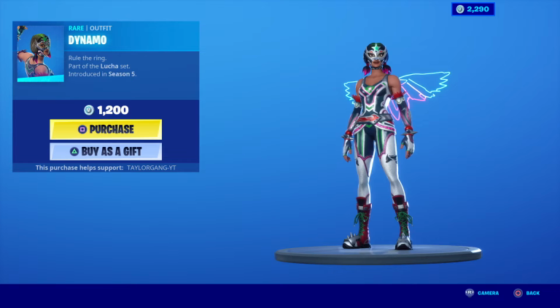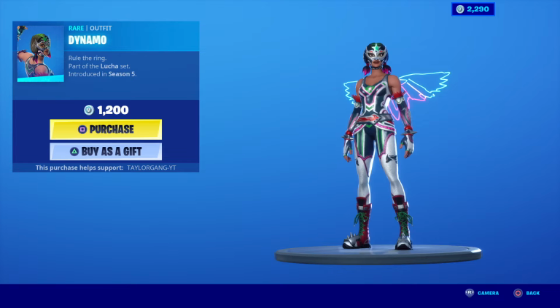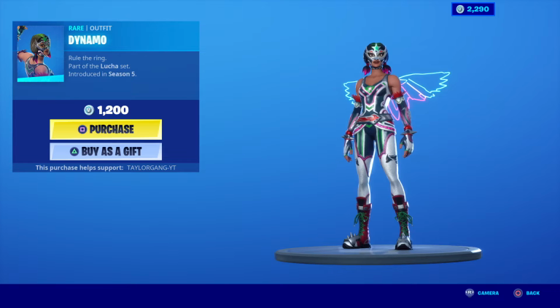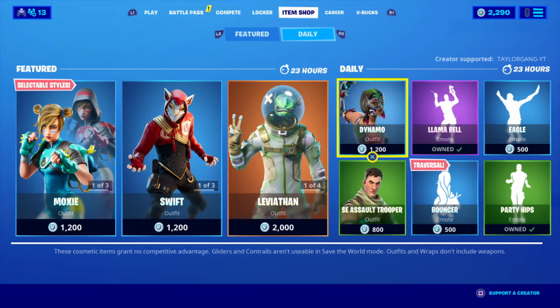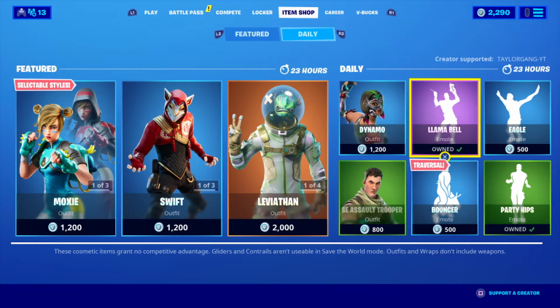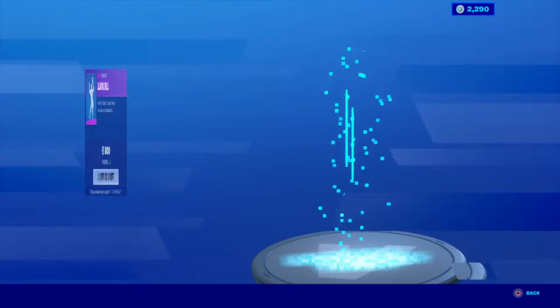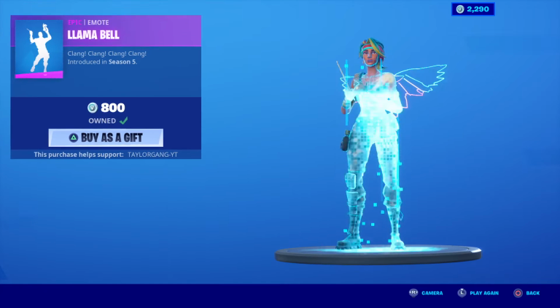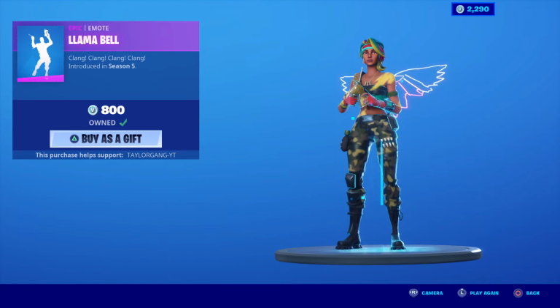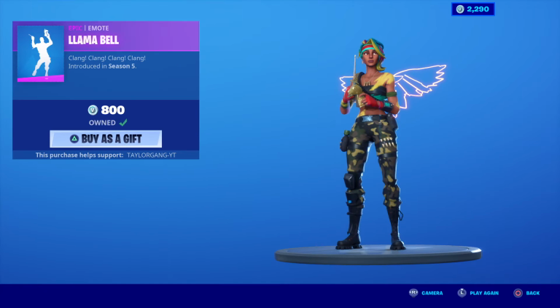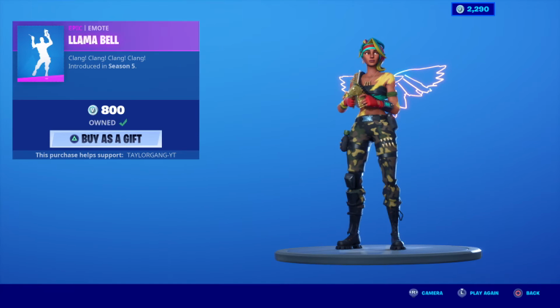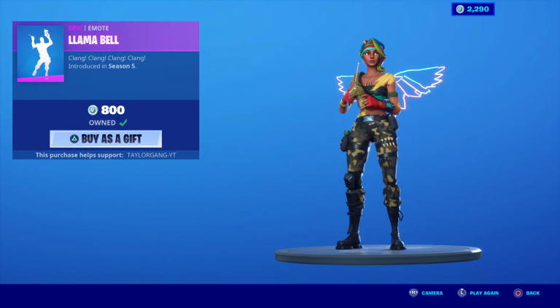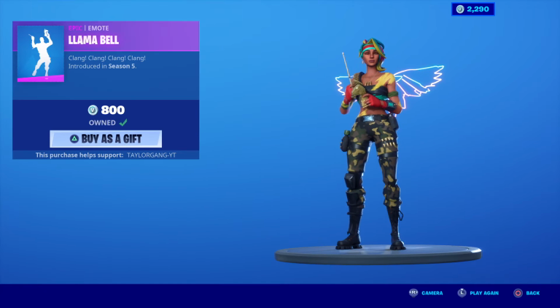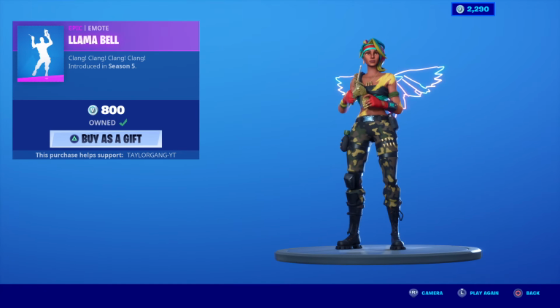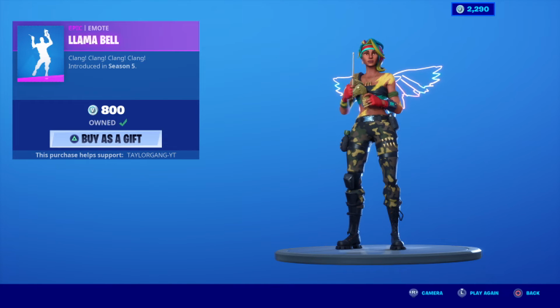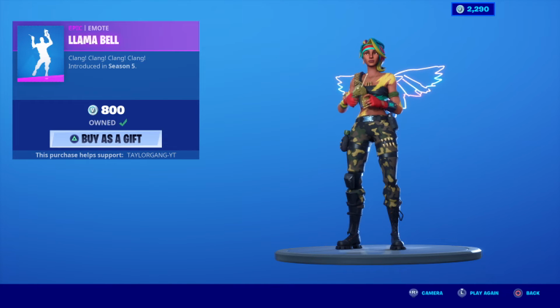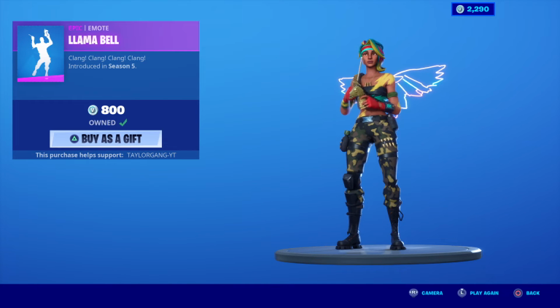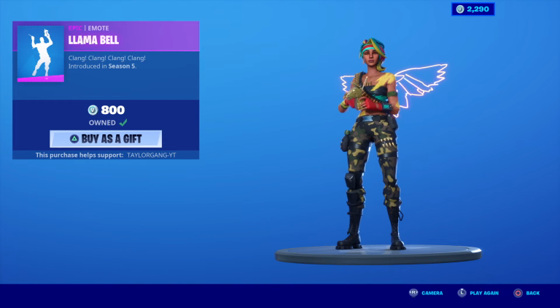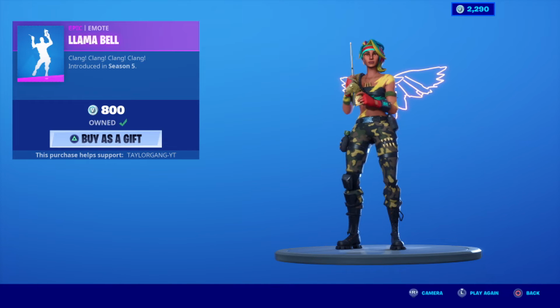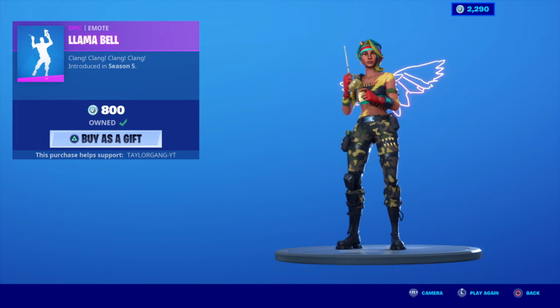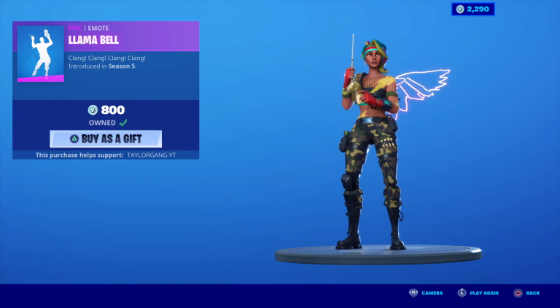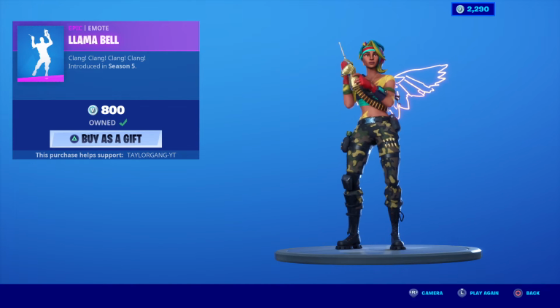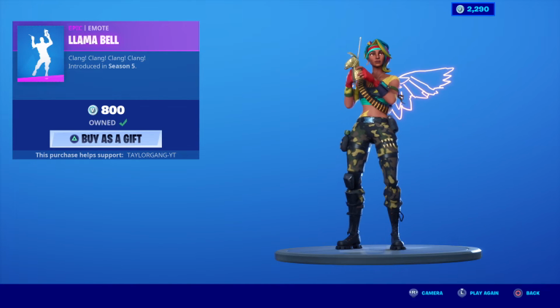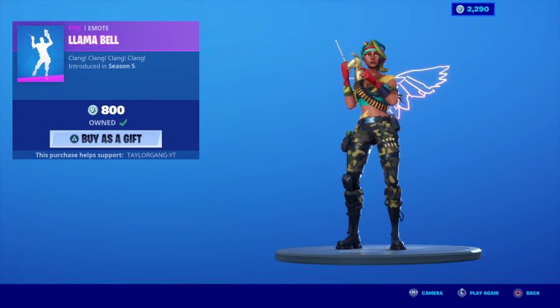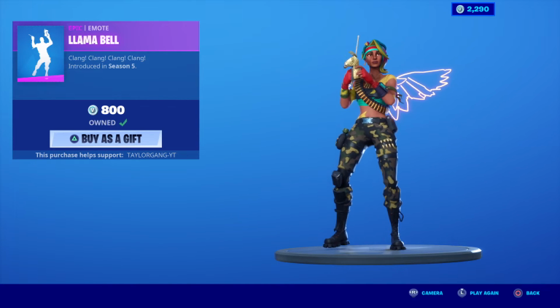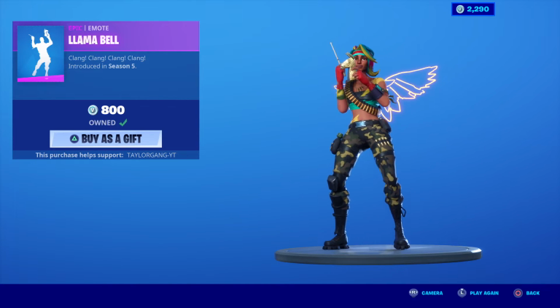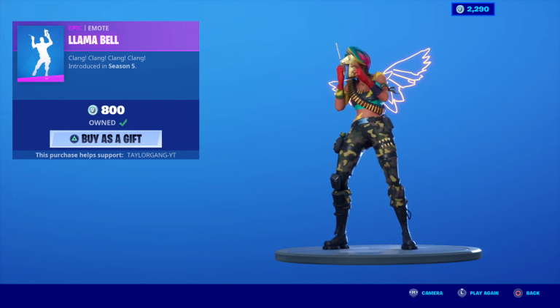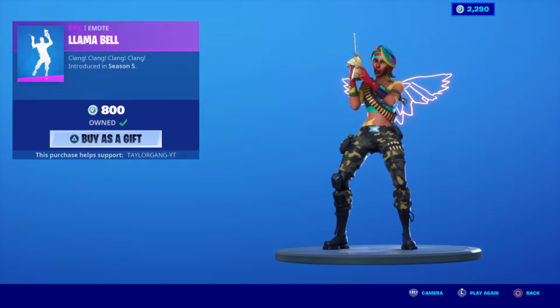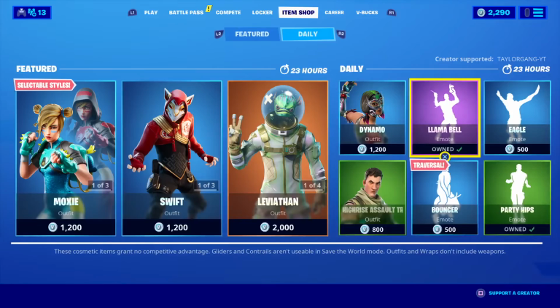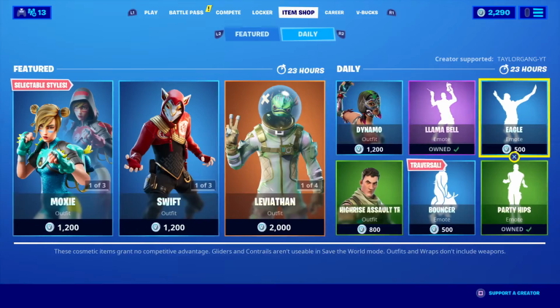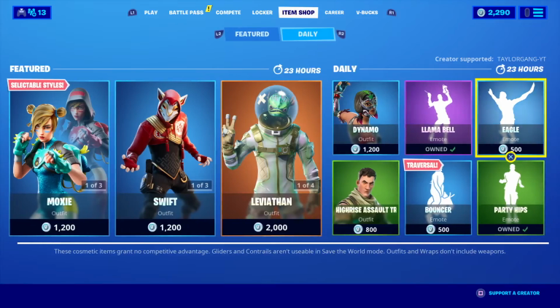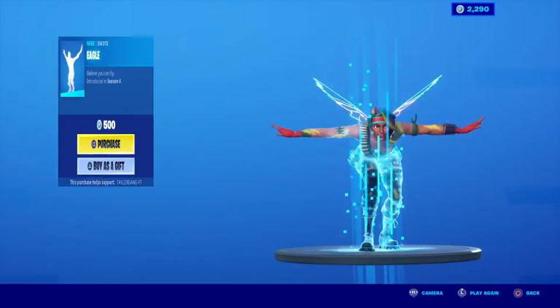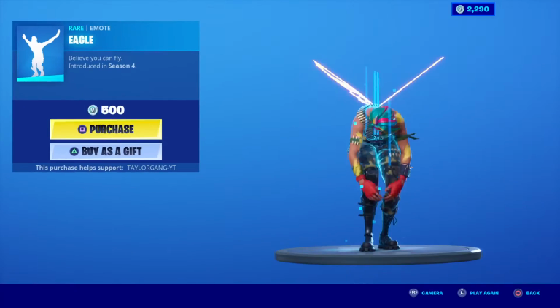Dynamo — super sweat skin. The Llama Bell. Good emote there.